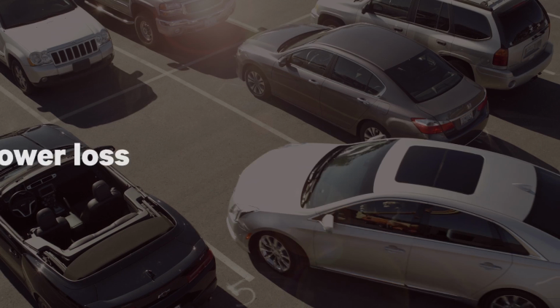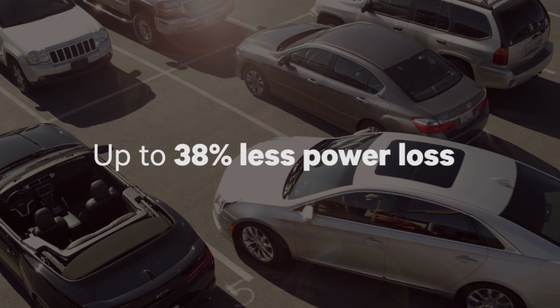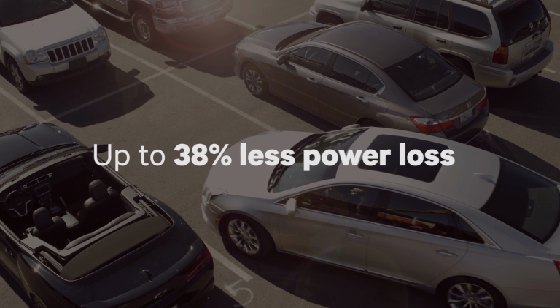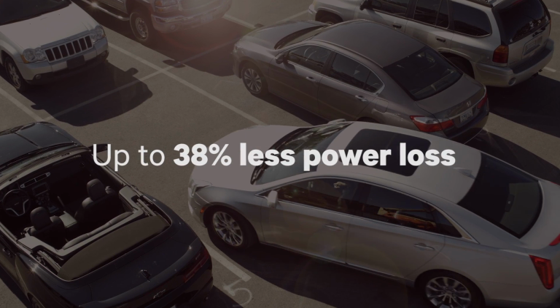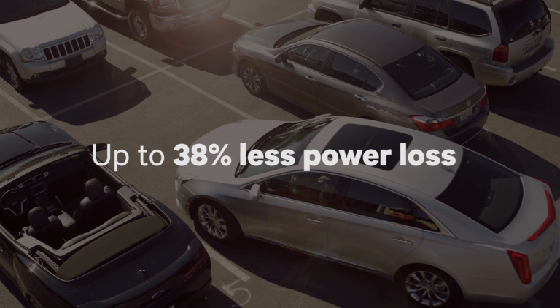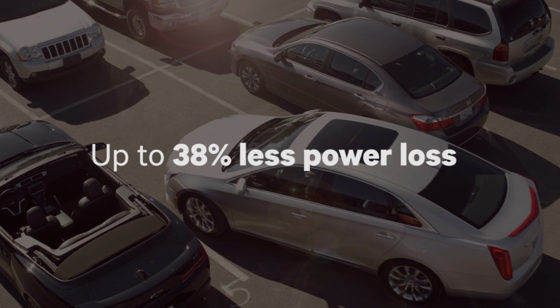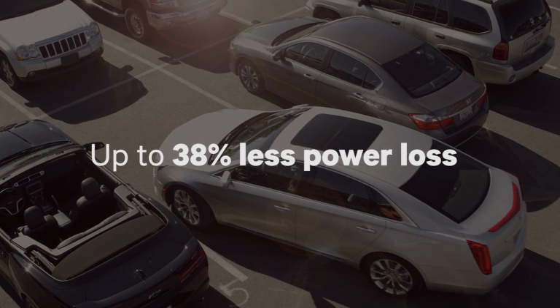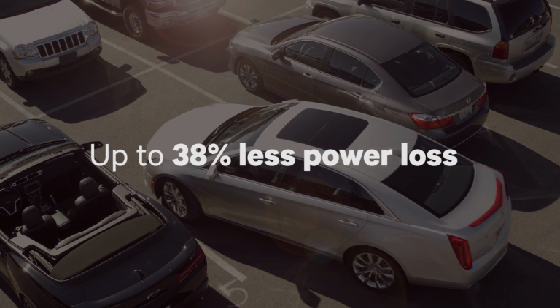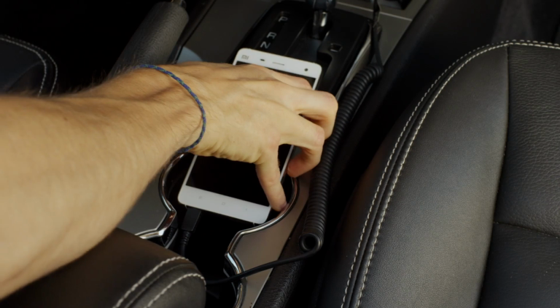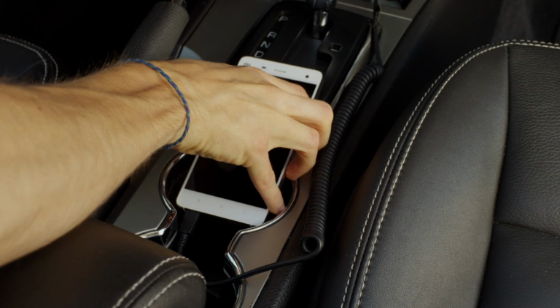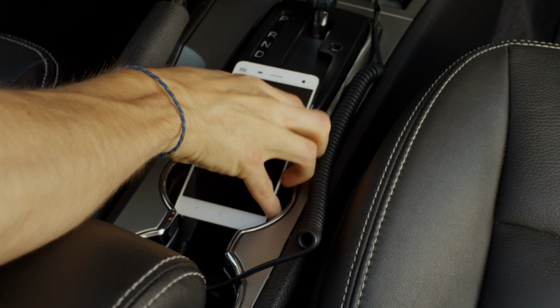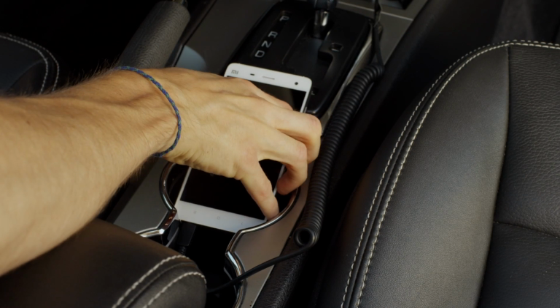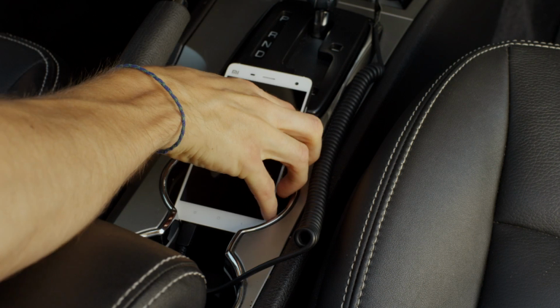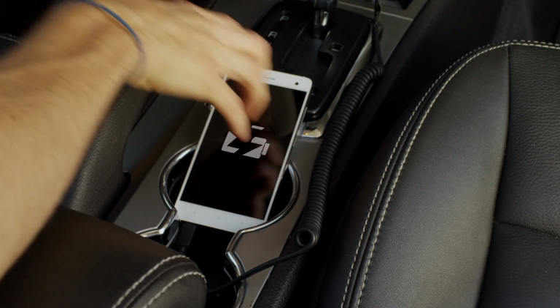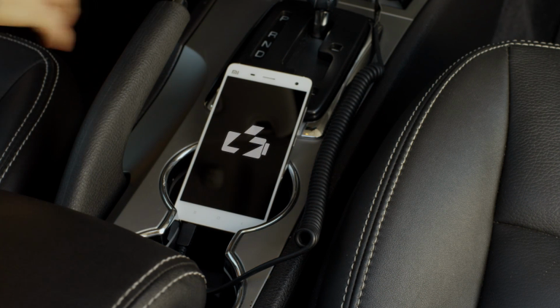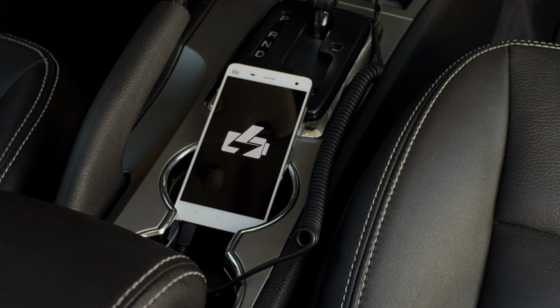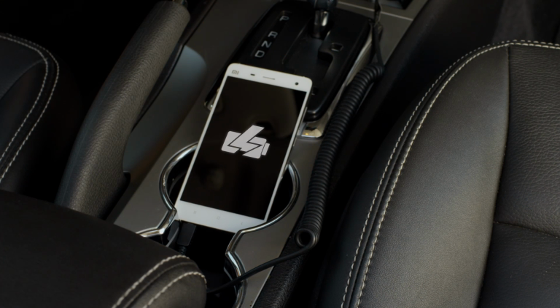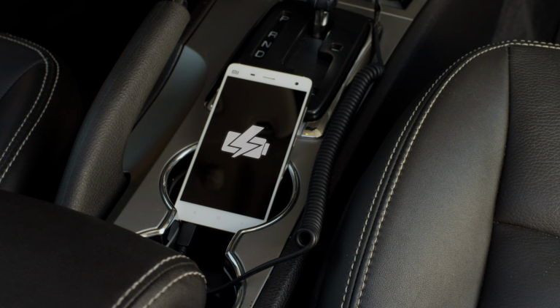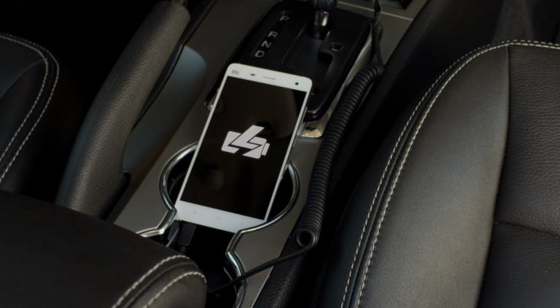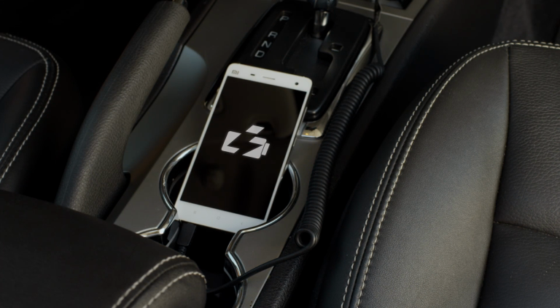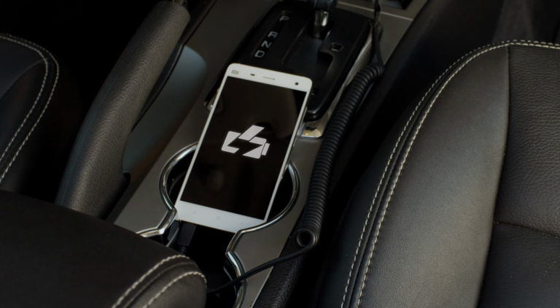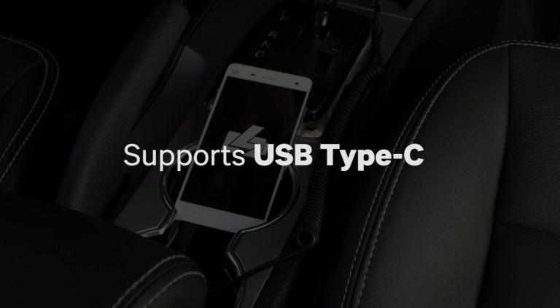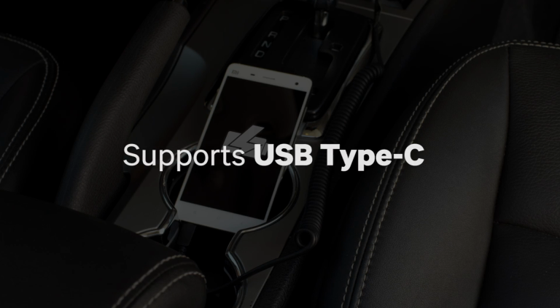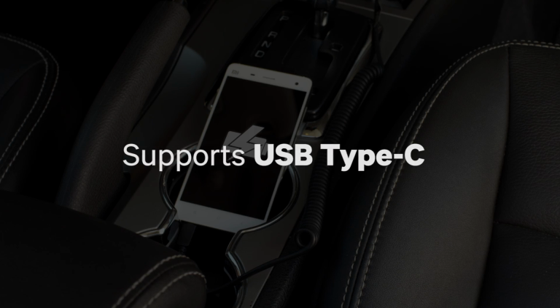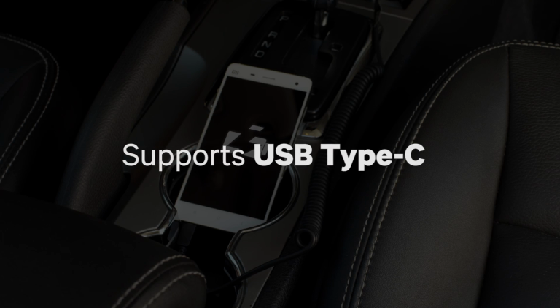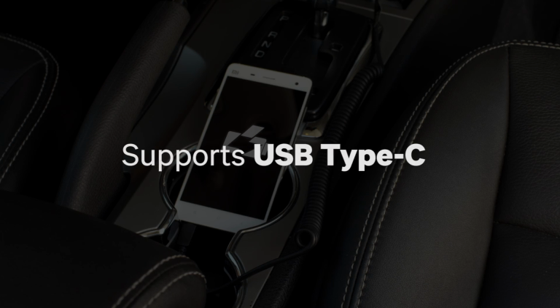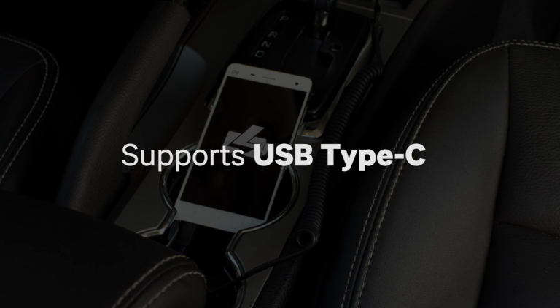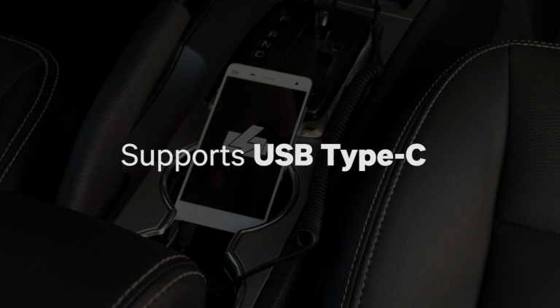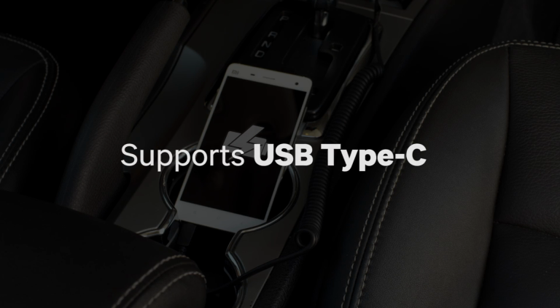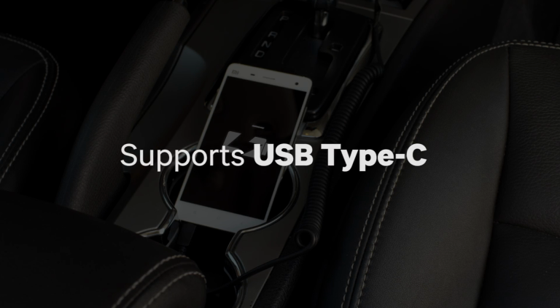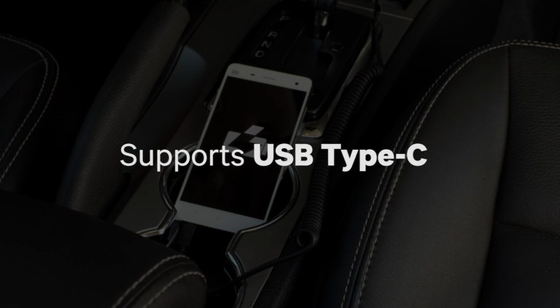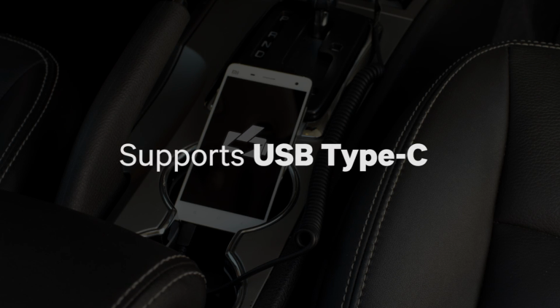It's connector independent, so you can use it on a large number of devices, including support for USB Type-C.